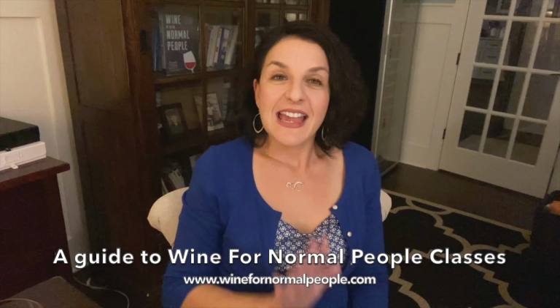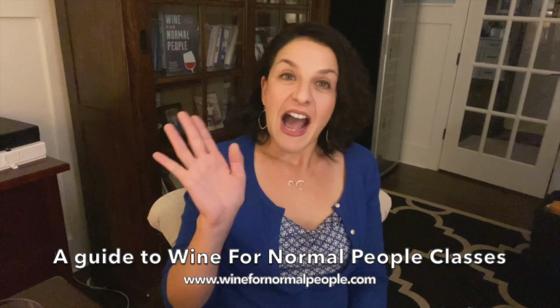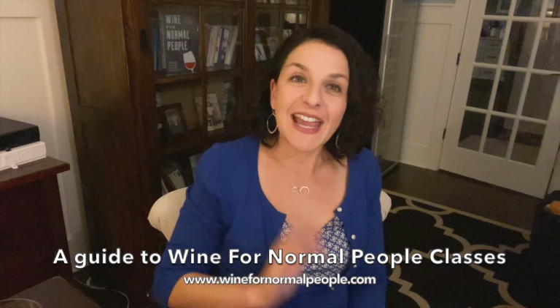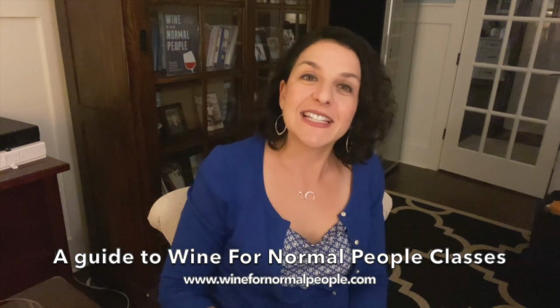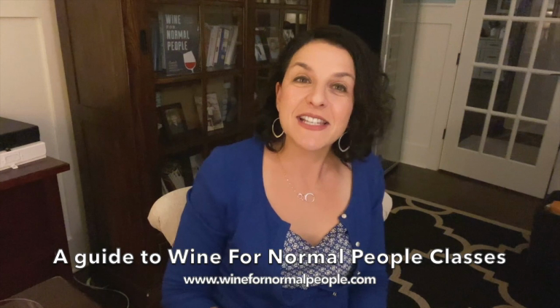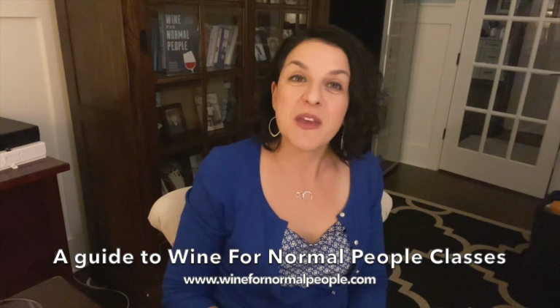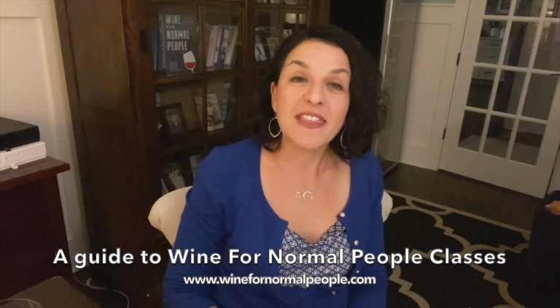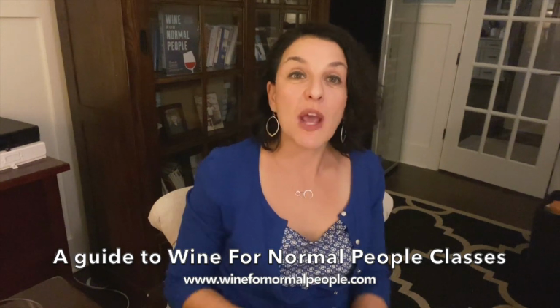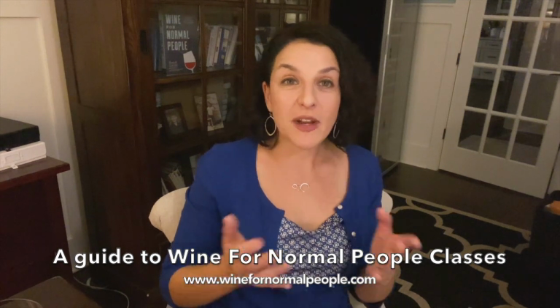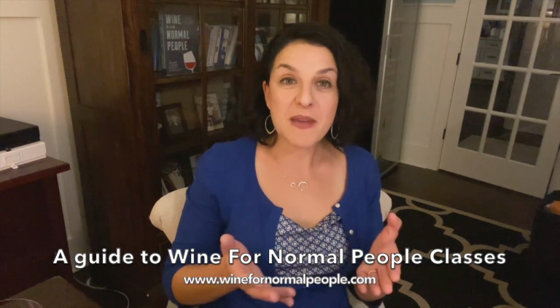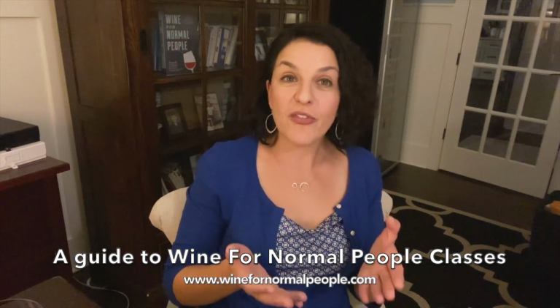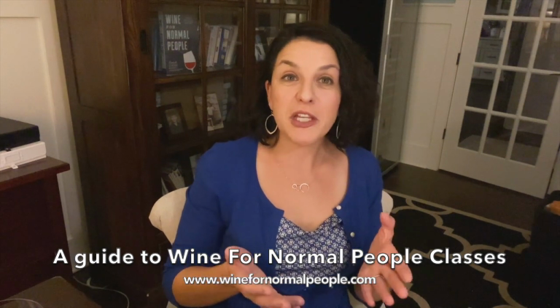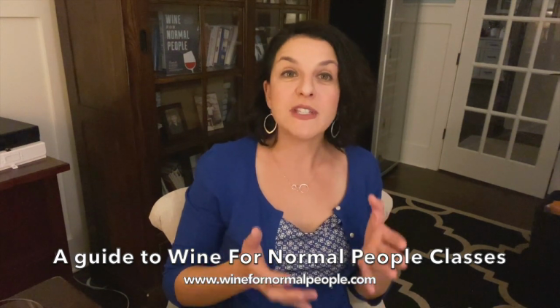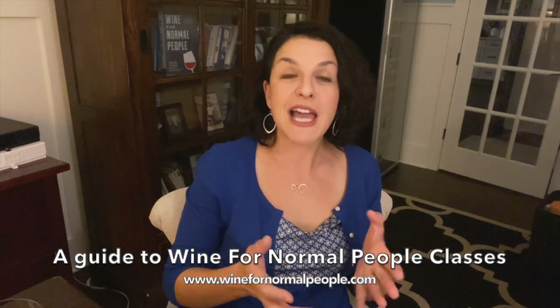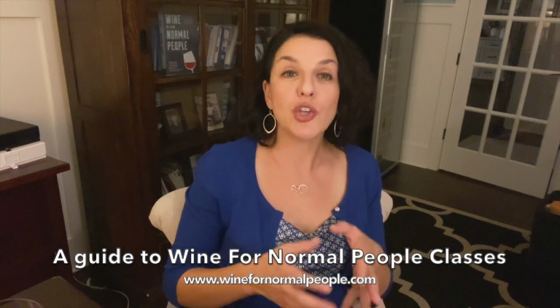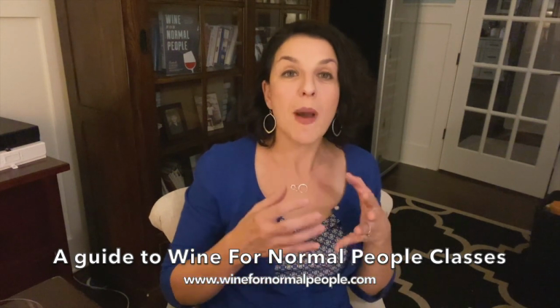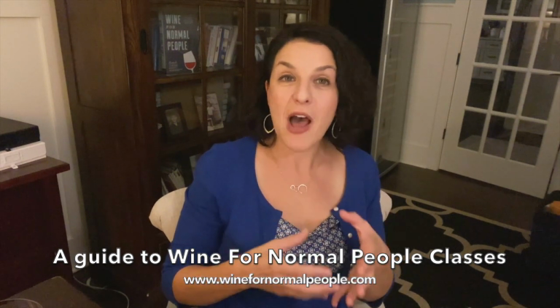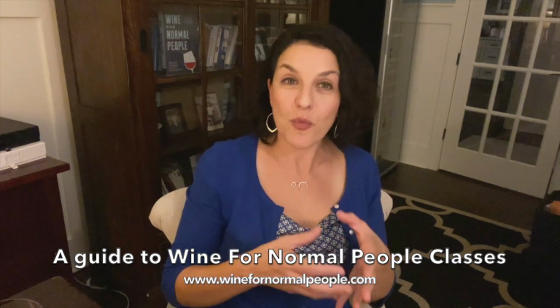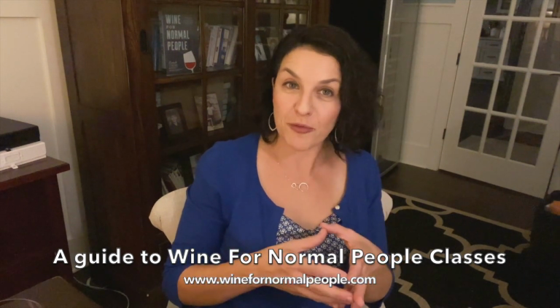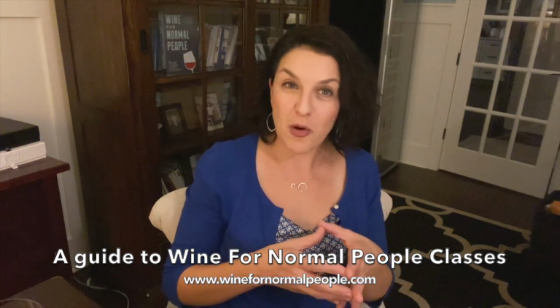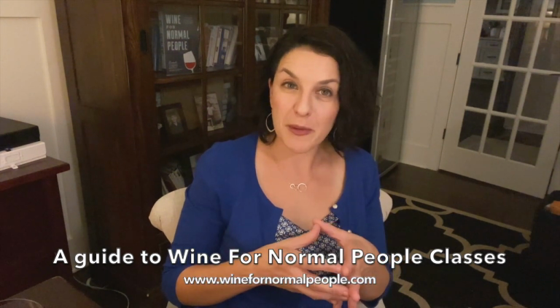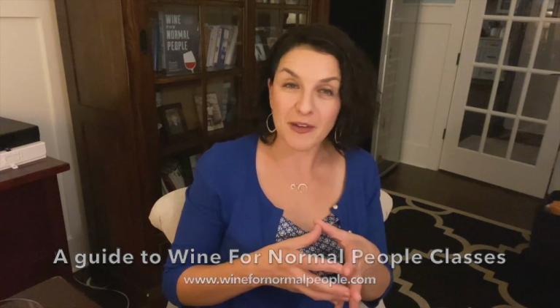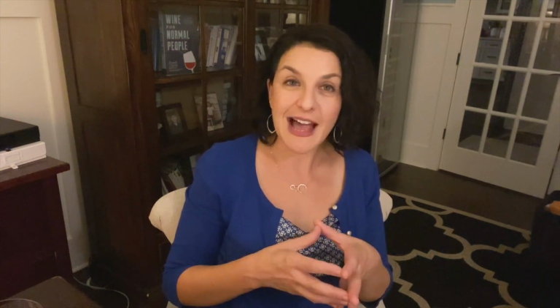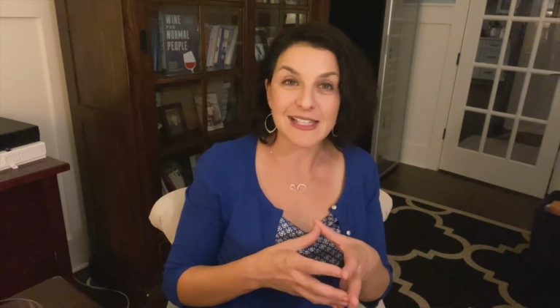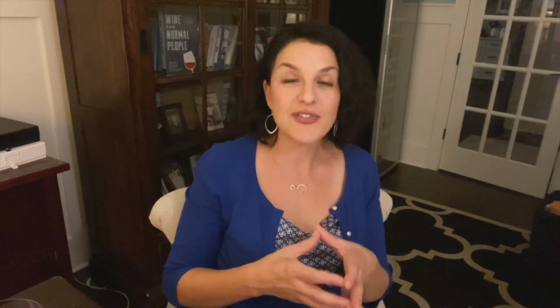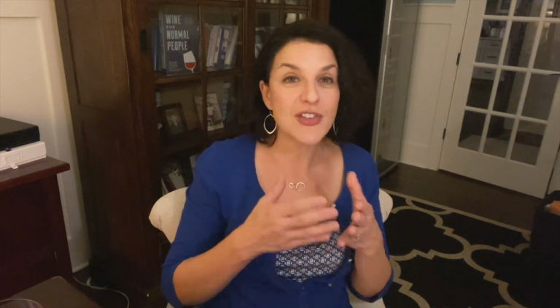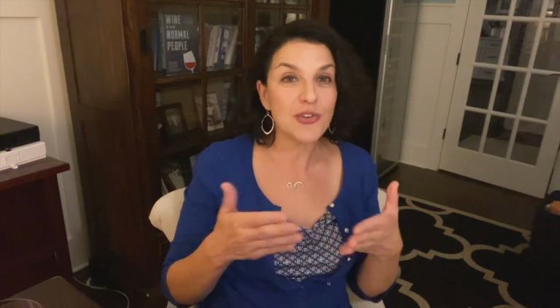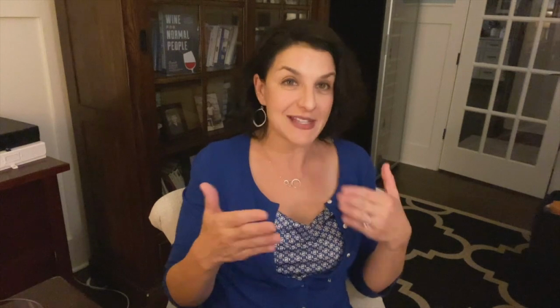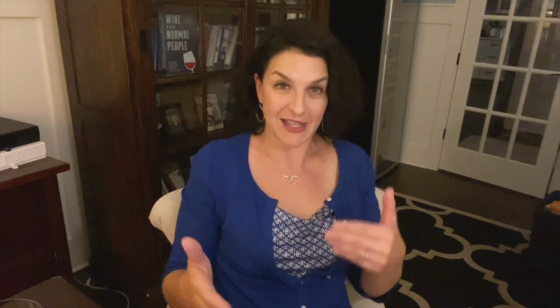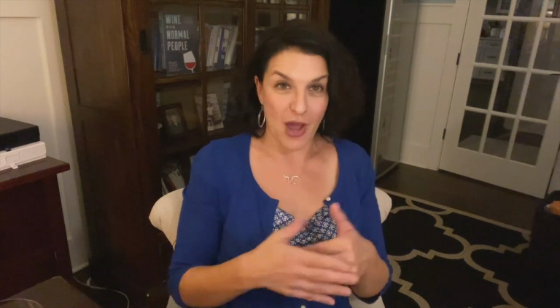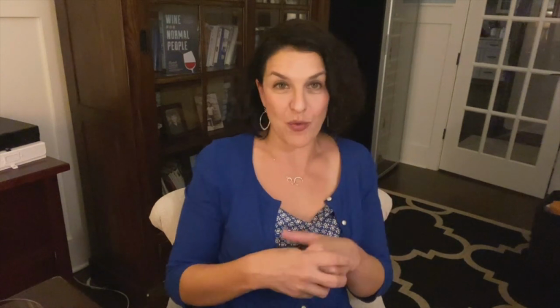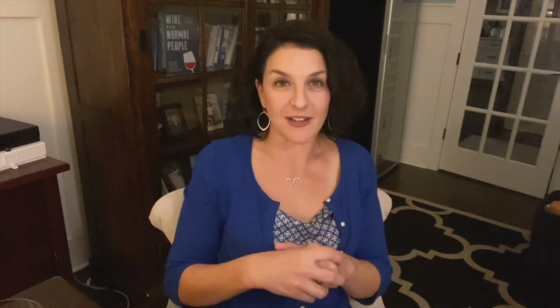Hi, it's Elizabeth and I wanted to make a video to tell you about the Wine for Normal People classes so that you knew exactly how they worked.